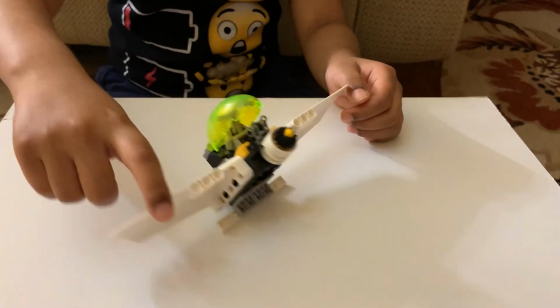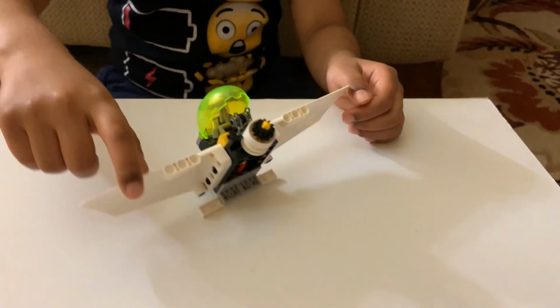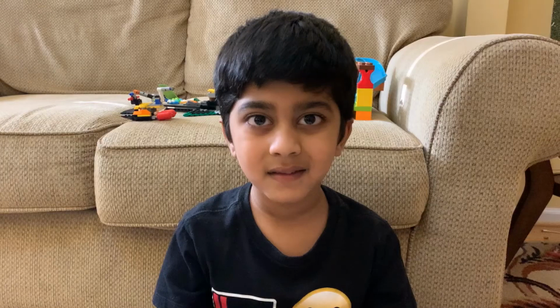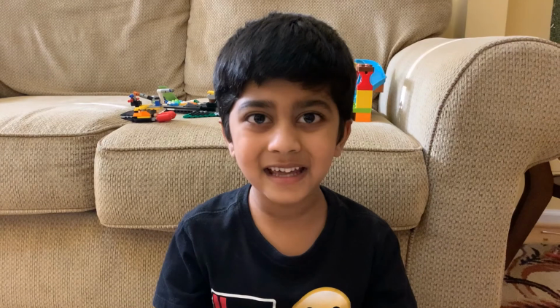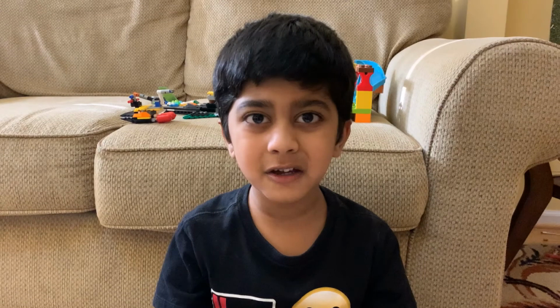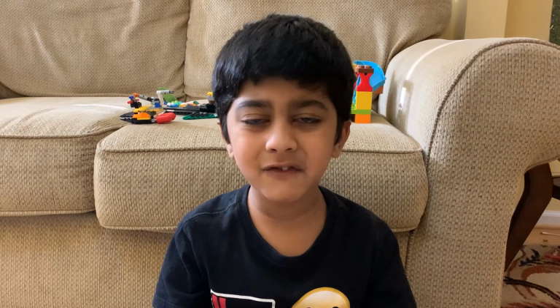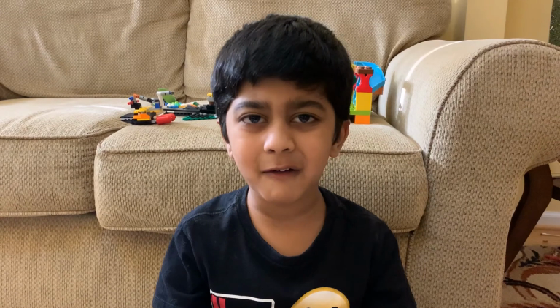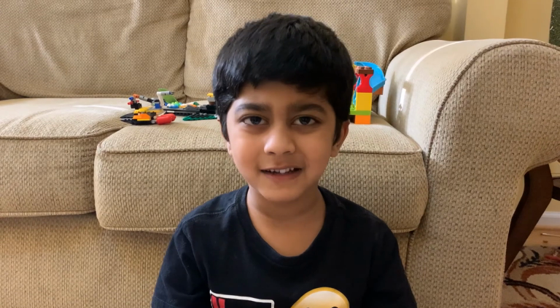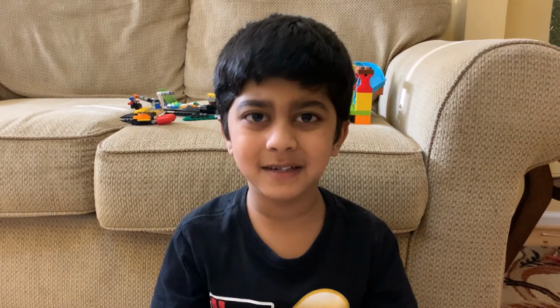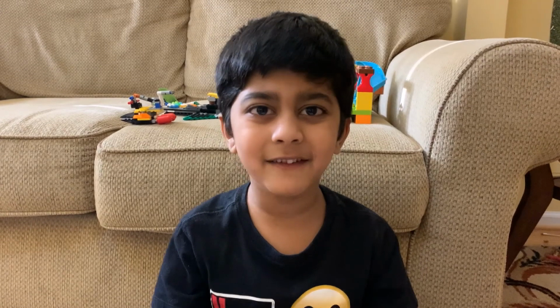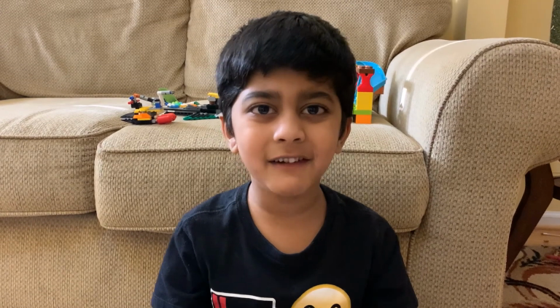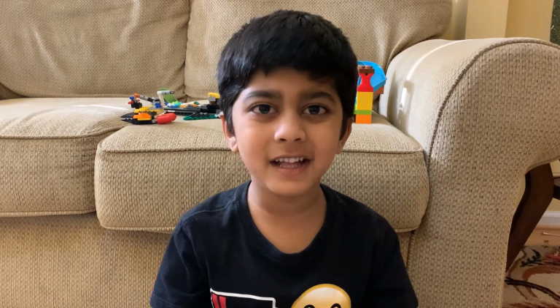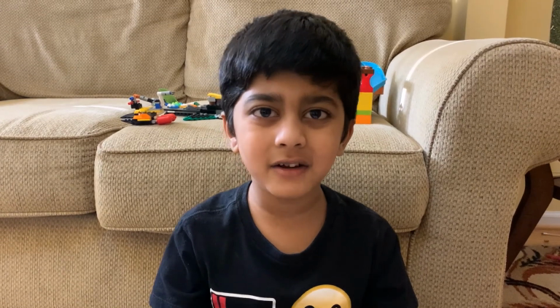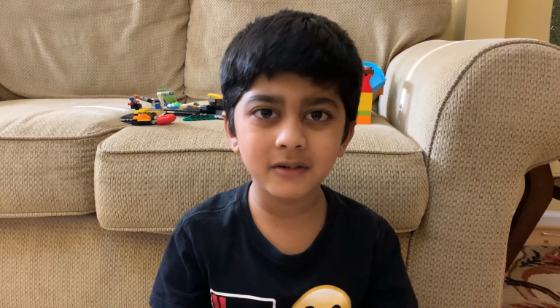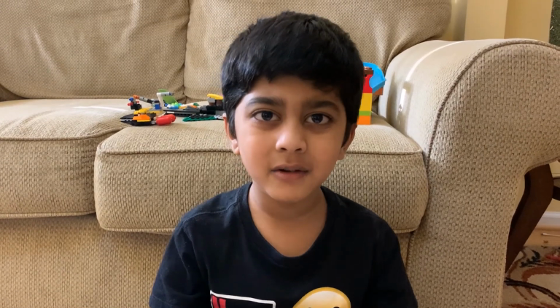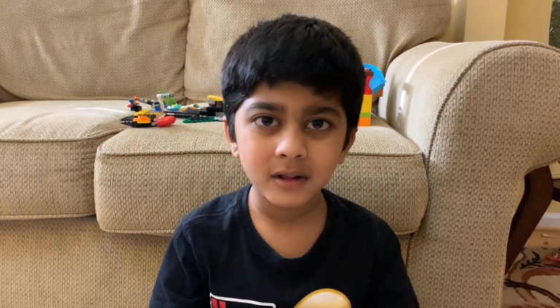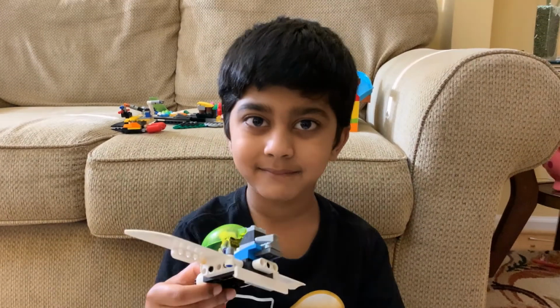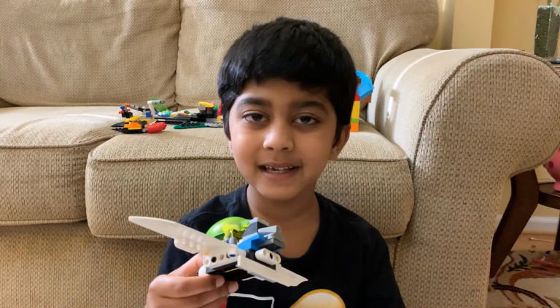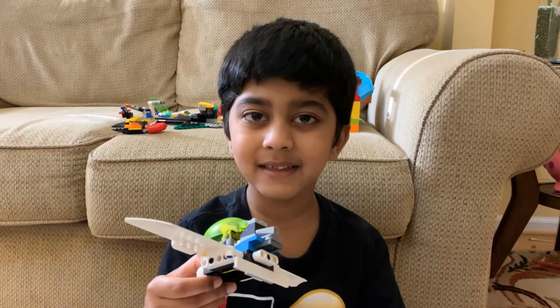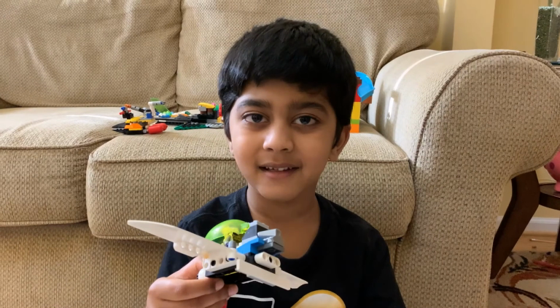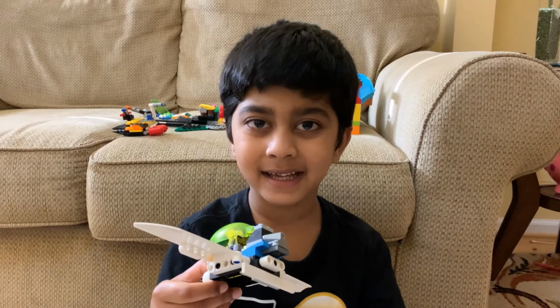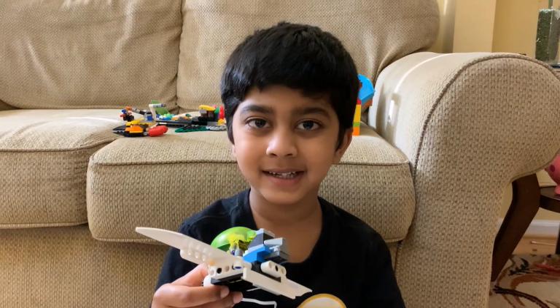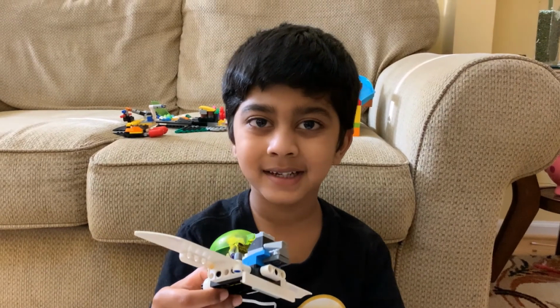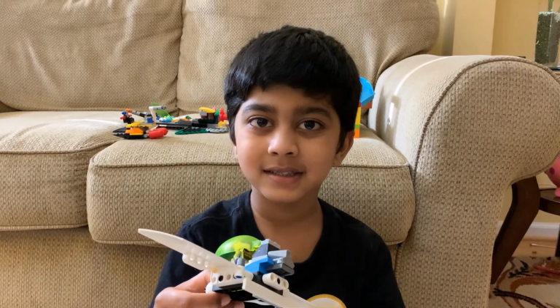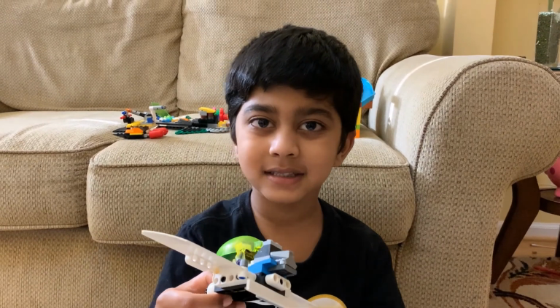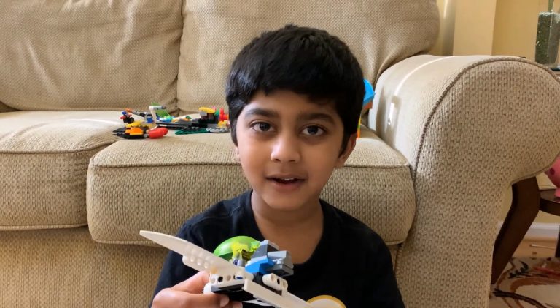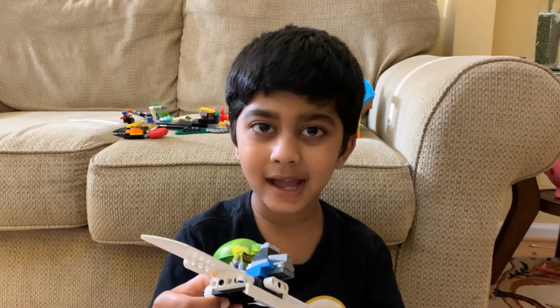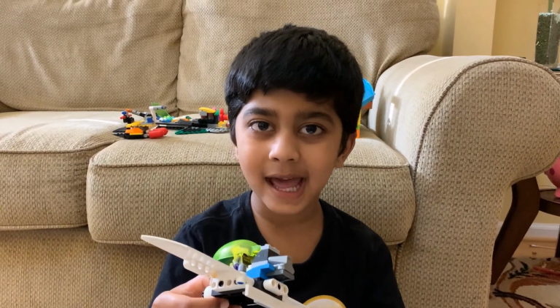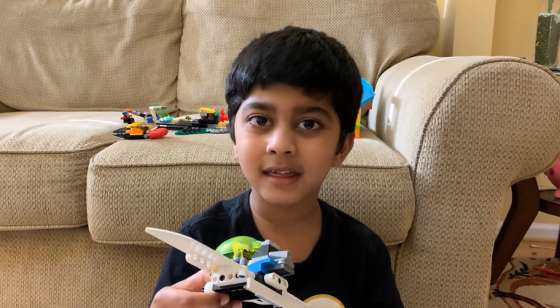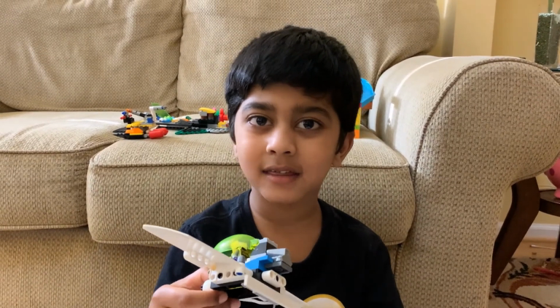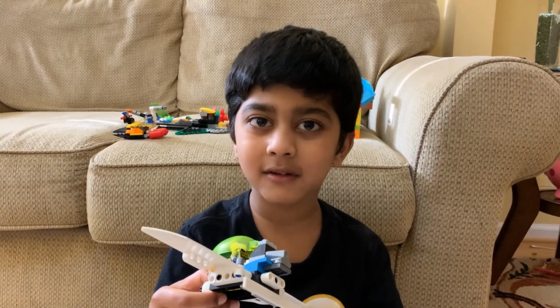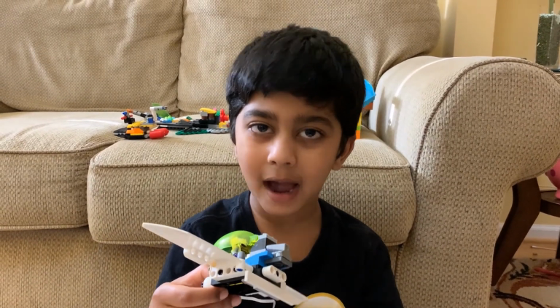Thank you for watching my video. Please like, share, and subscribe.